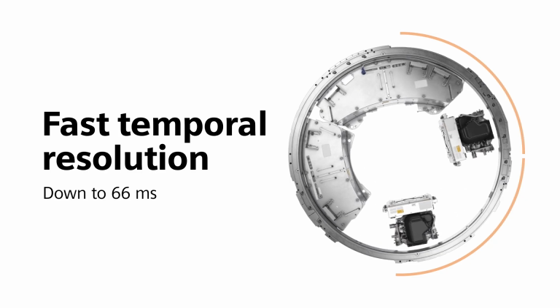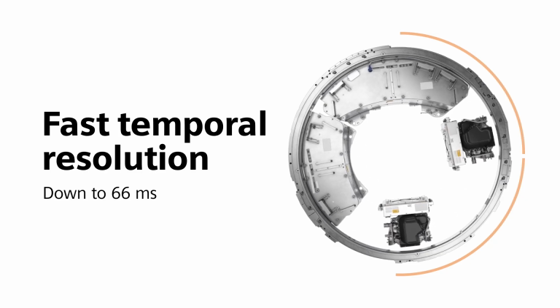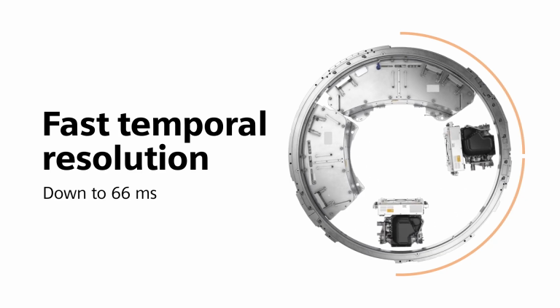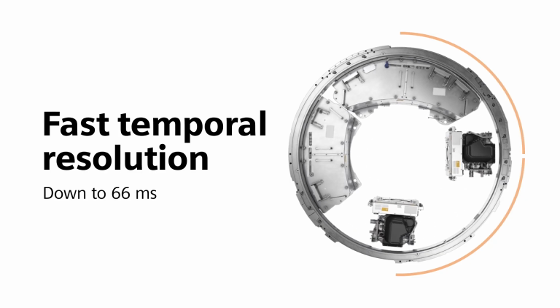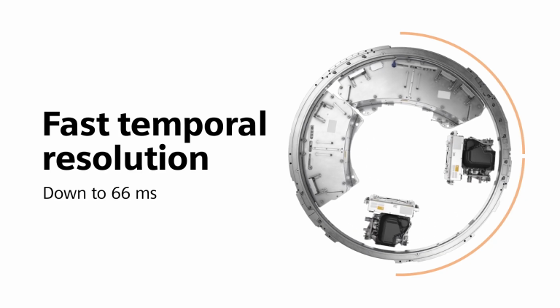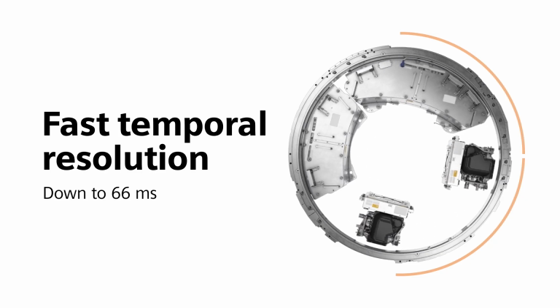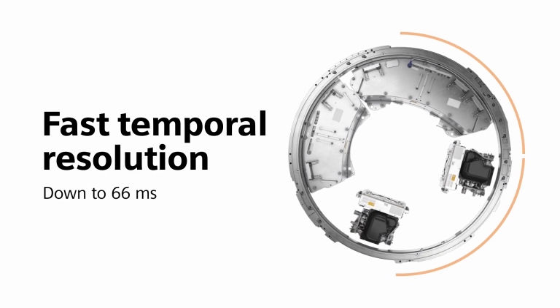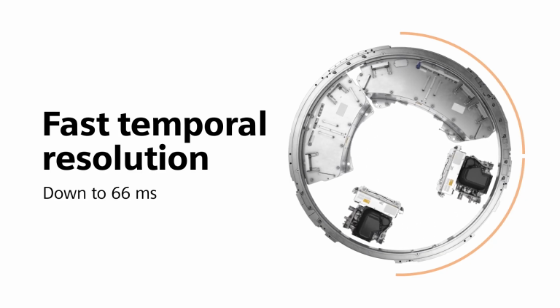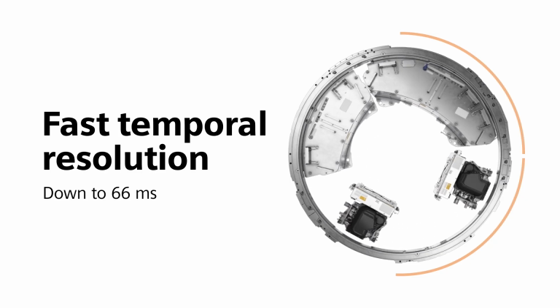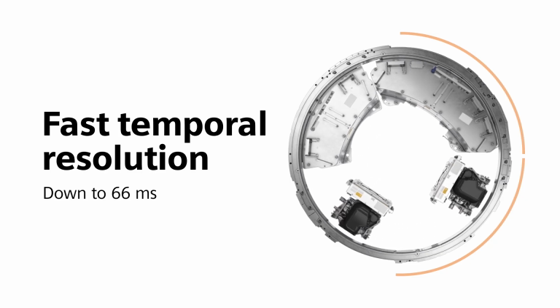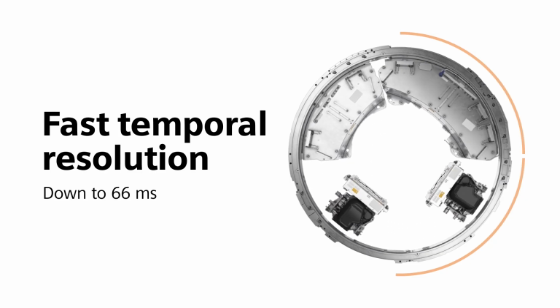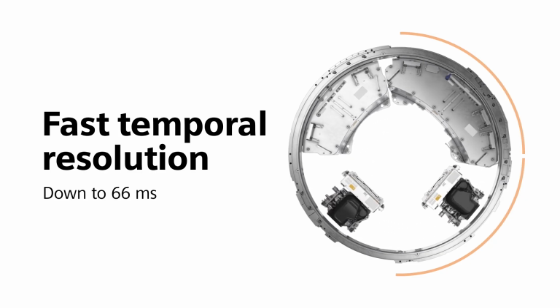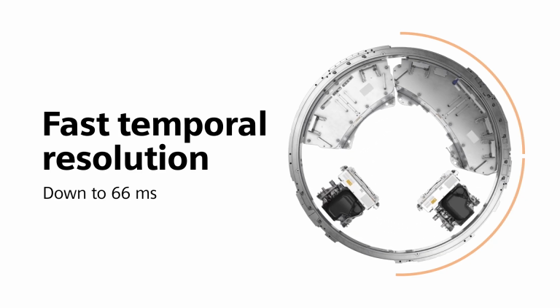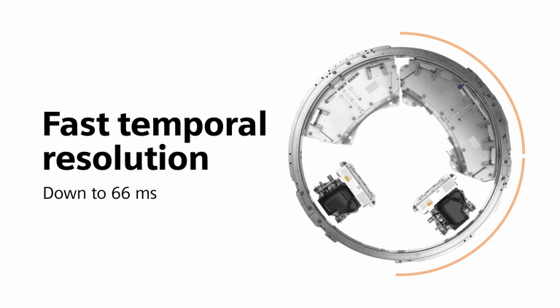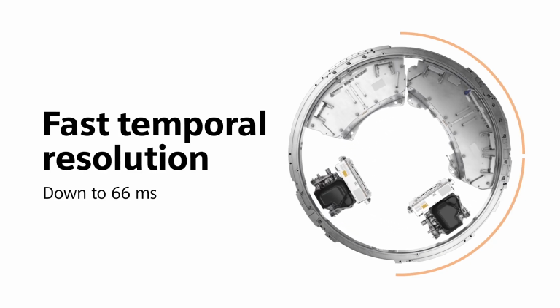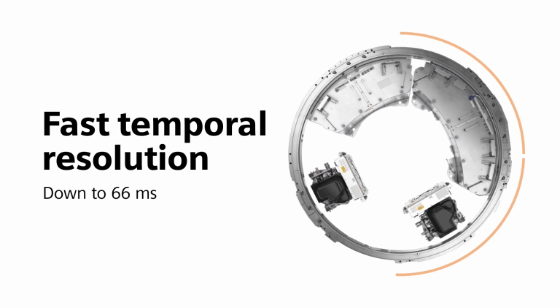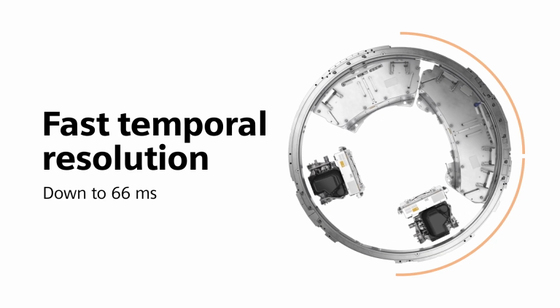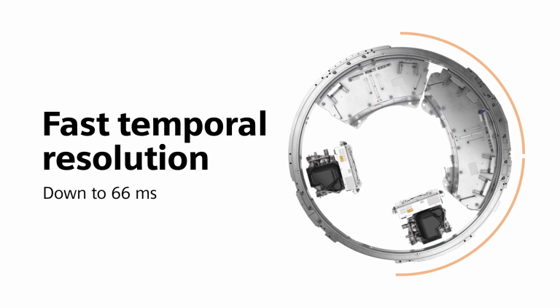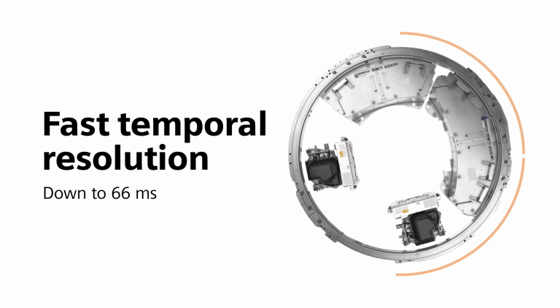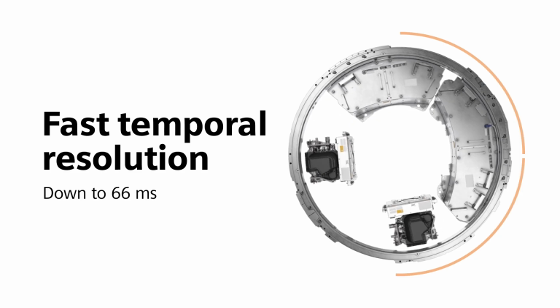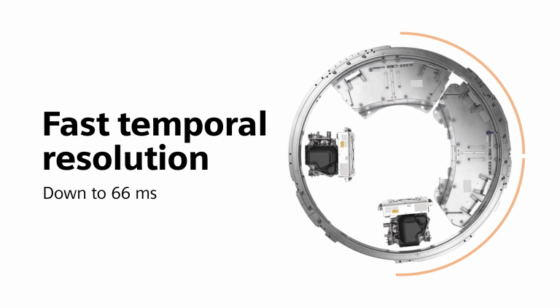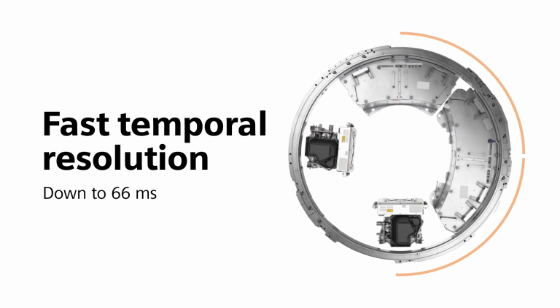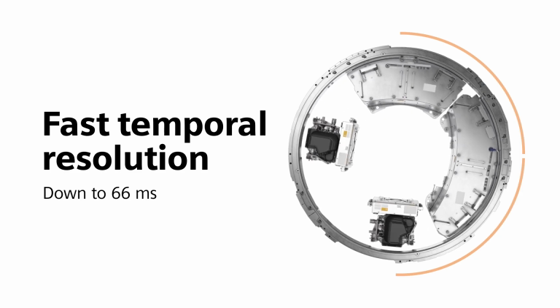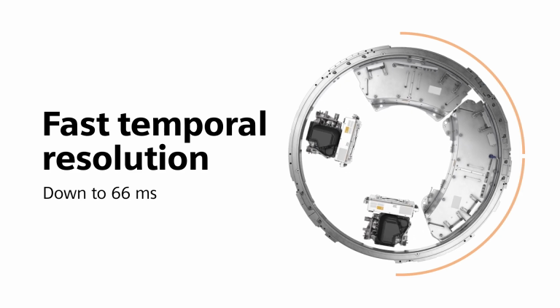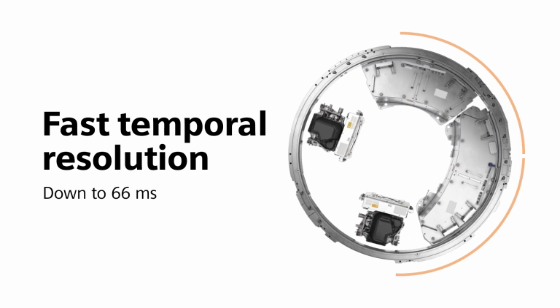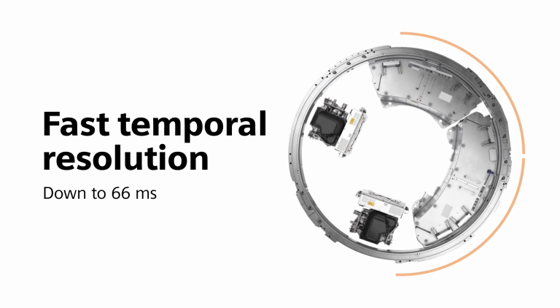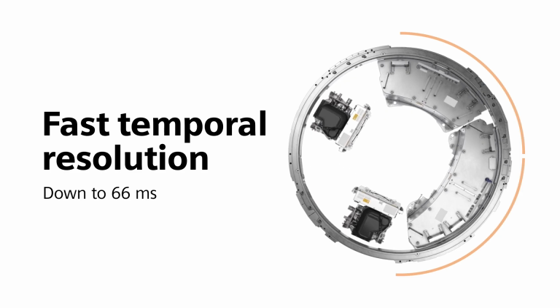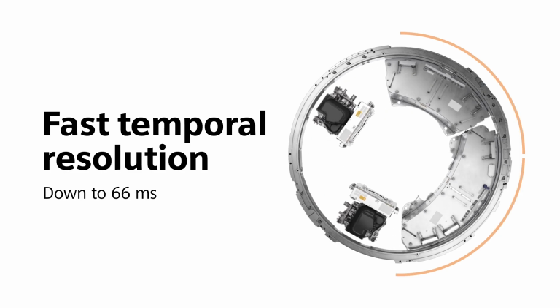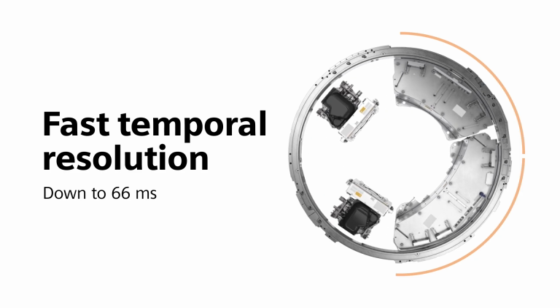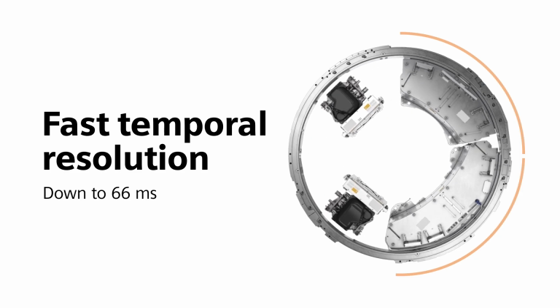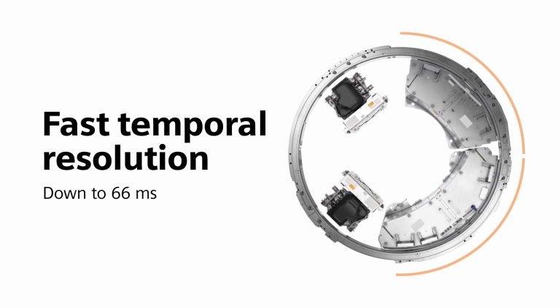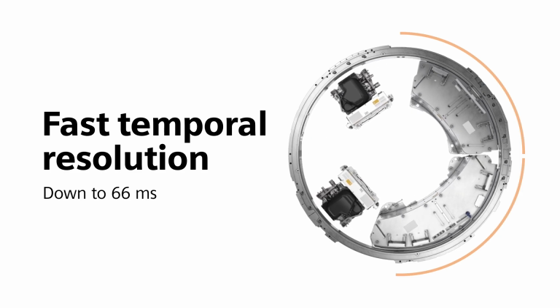As a result, dual-source CT is capable of eliminating motion artifacts even during the most demanding applications.